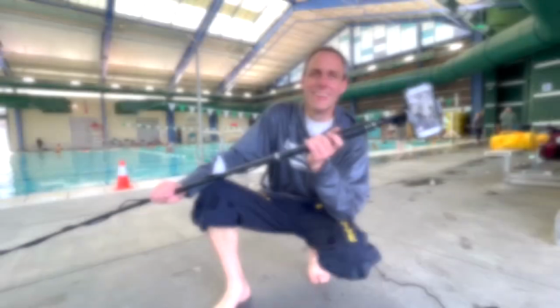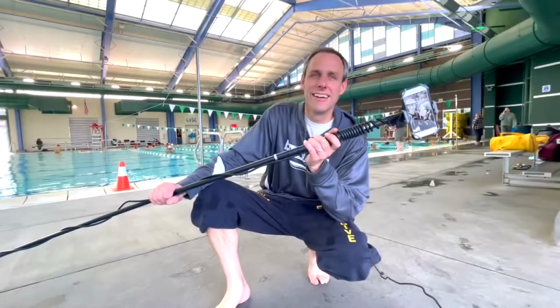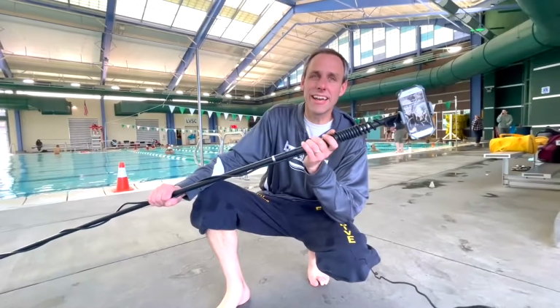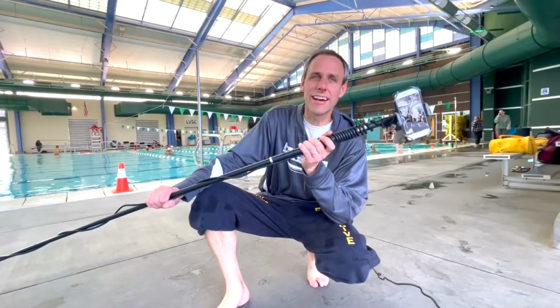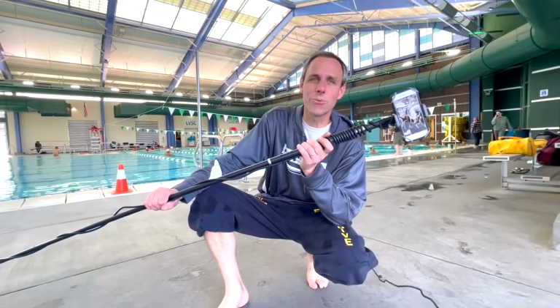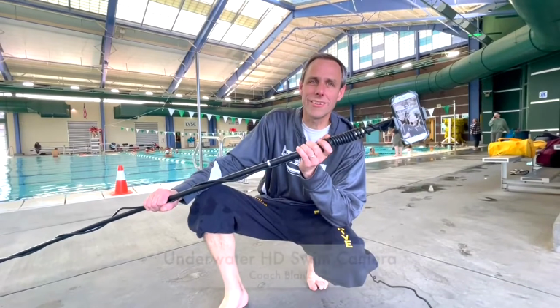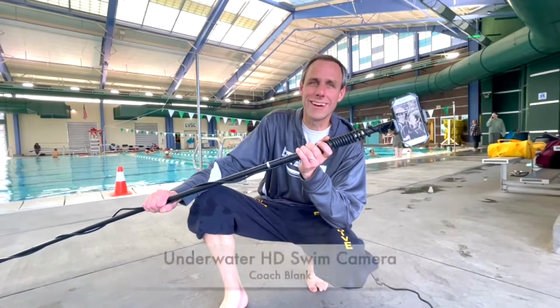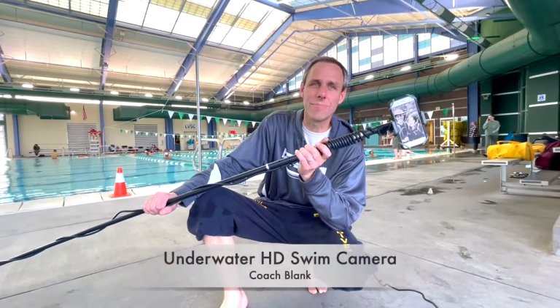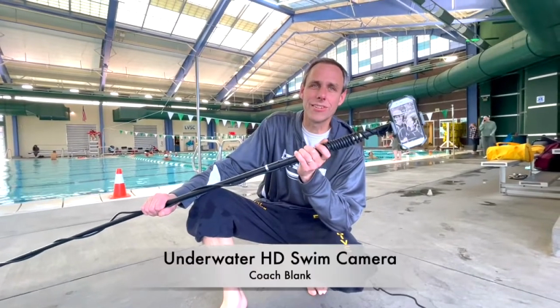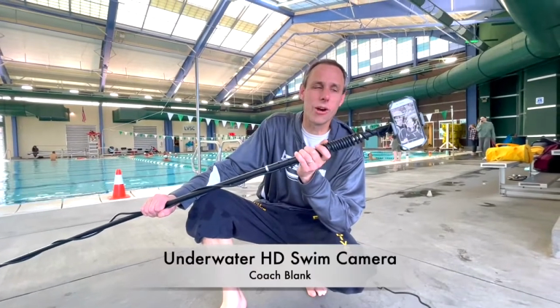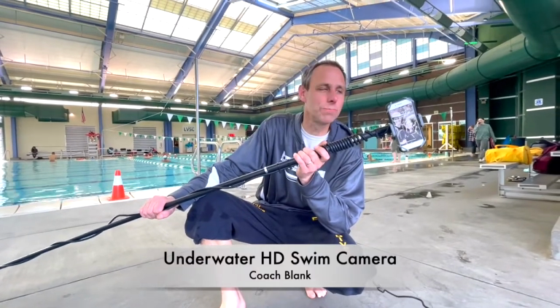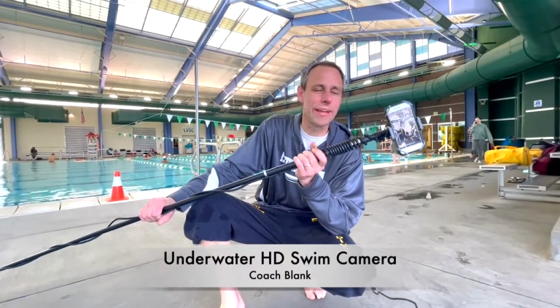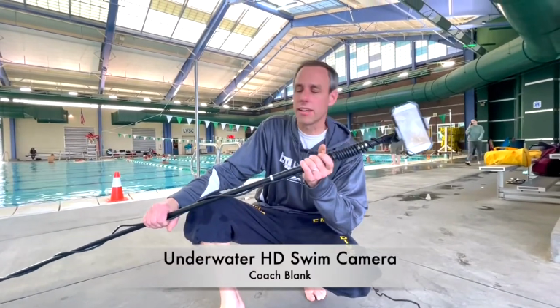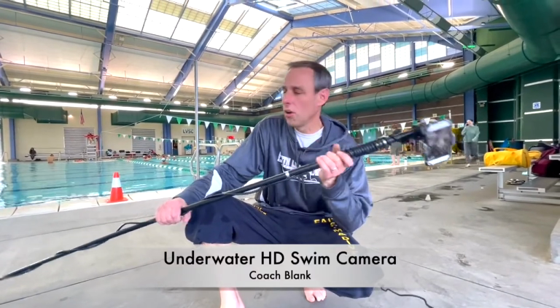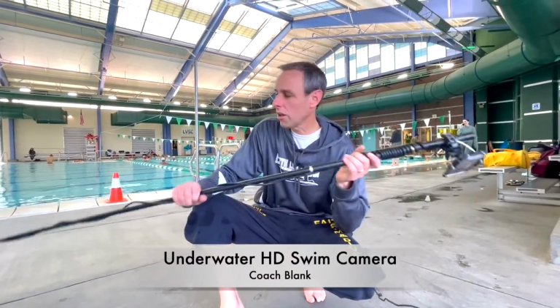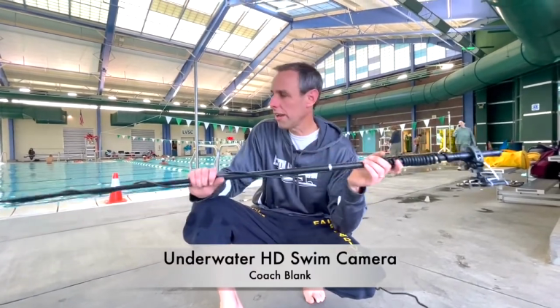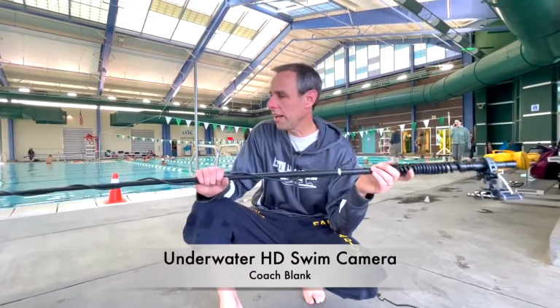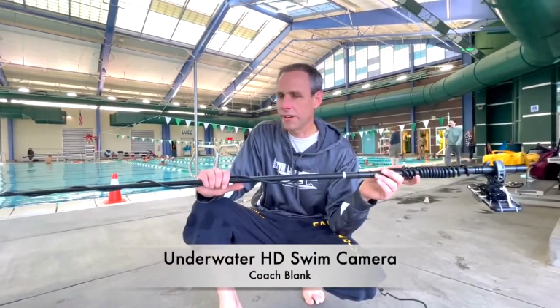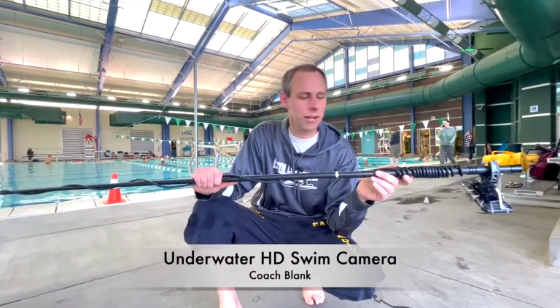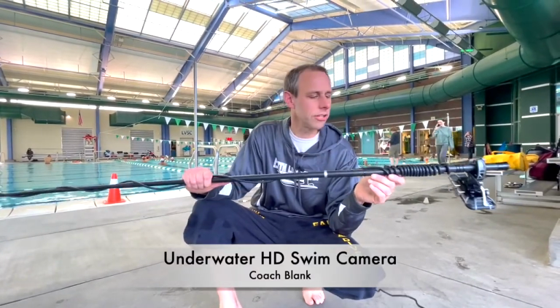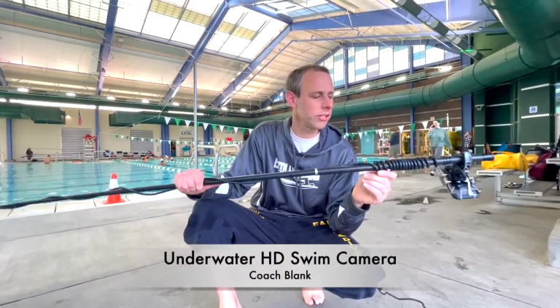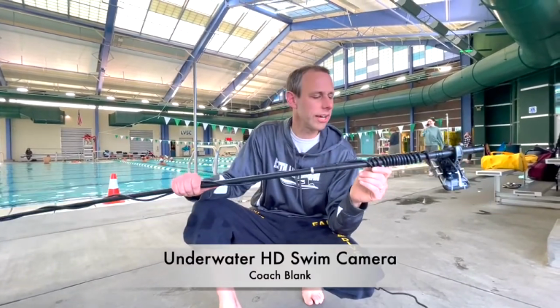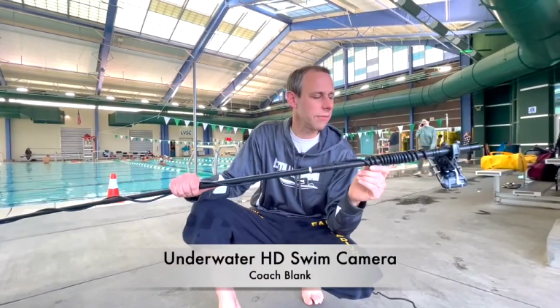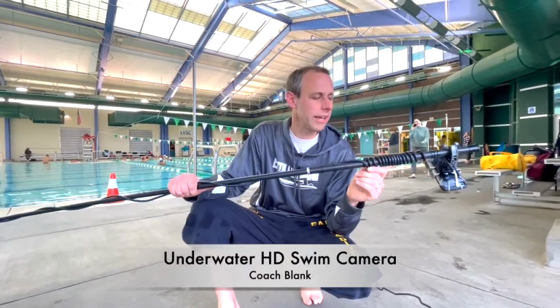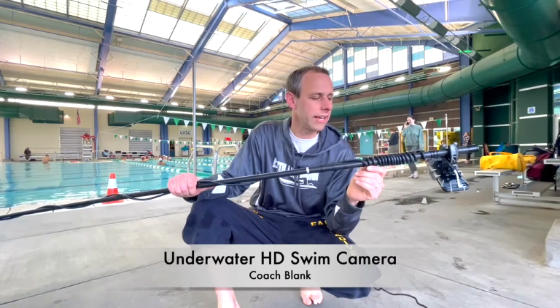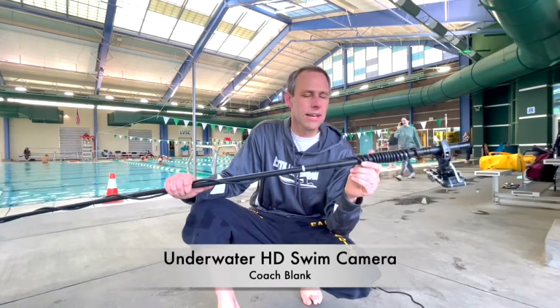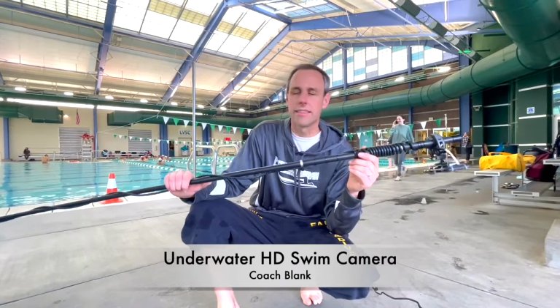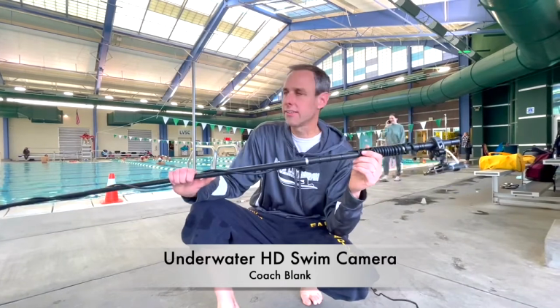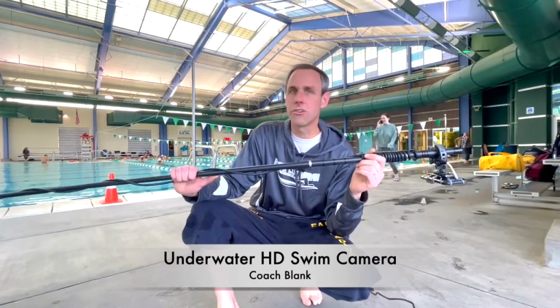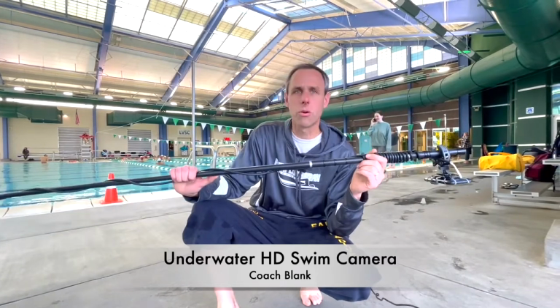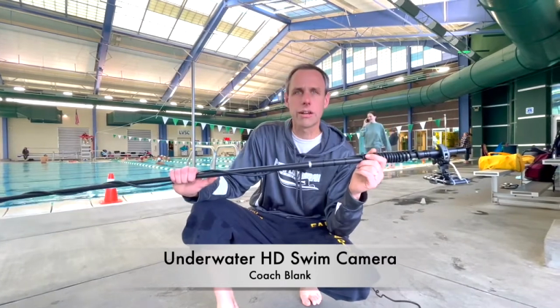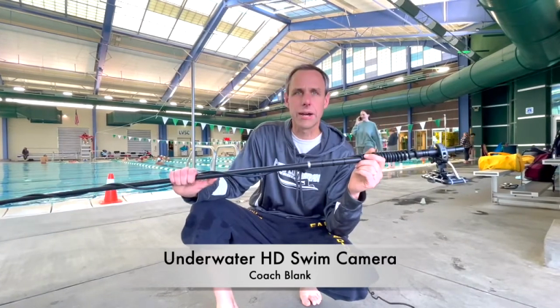Hey guys, what's up? It's Coach Blank. What do I have here? I'm going to show you how to make this underwater camera.